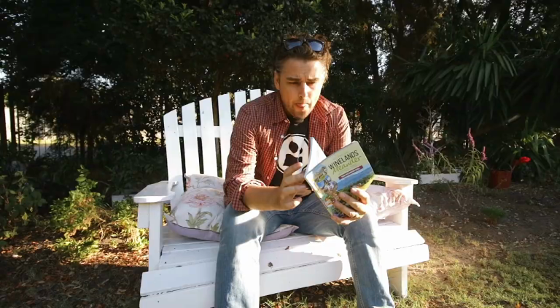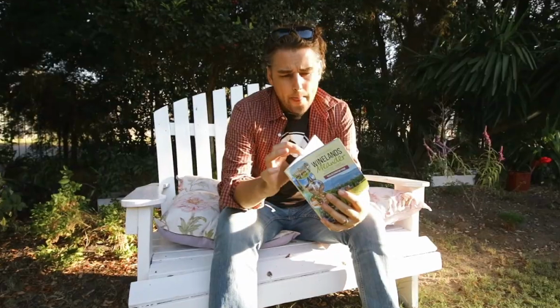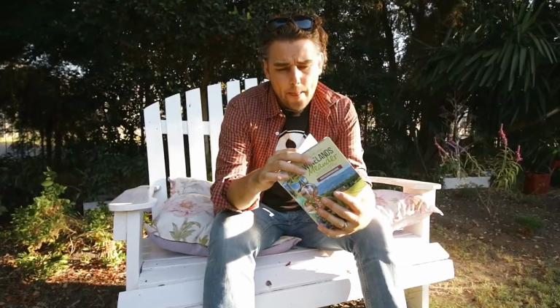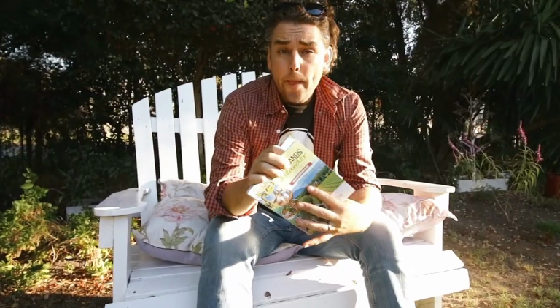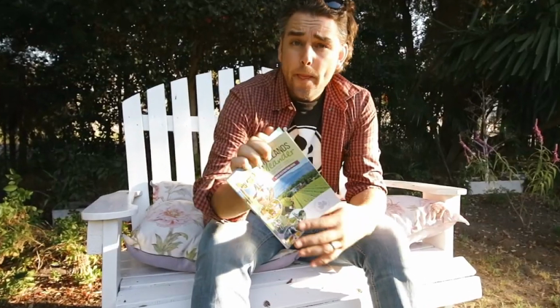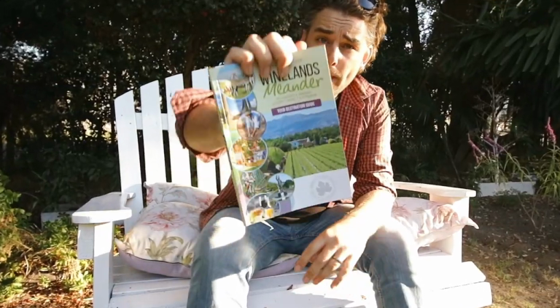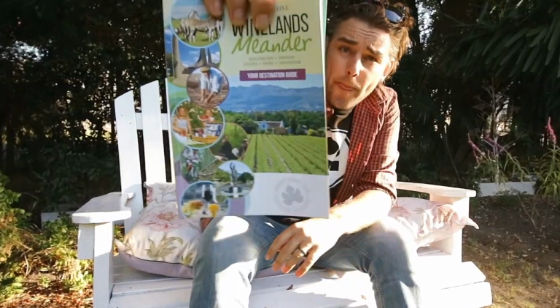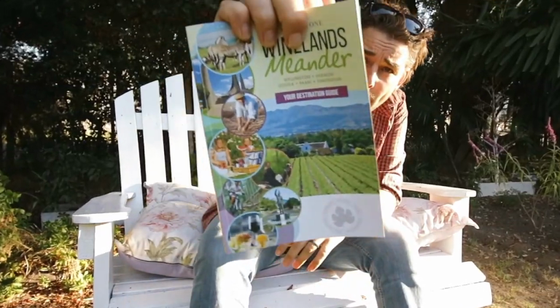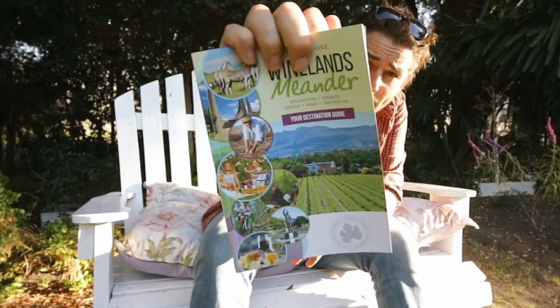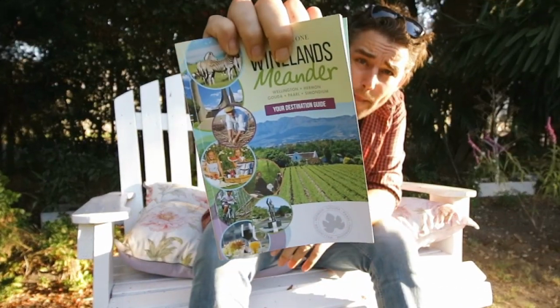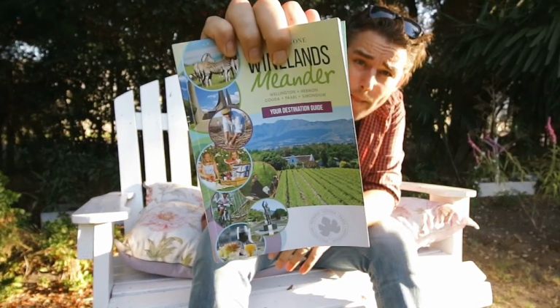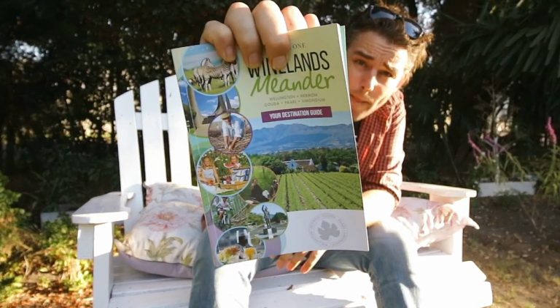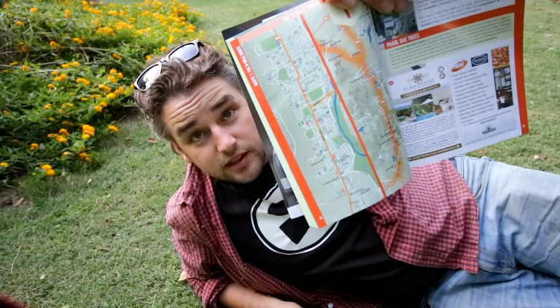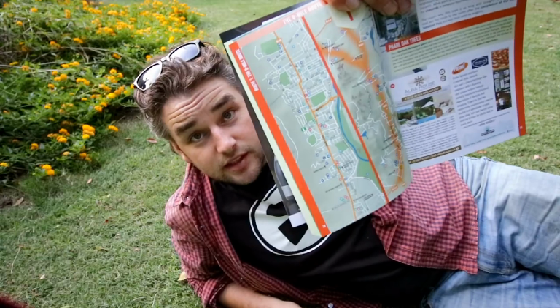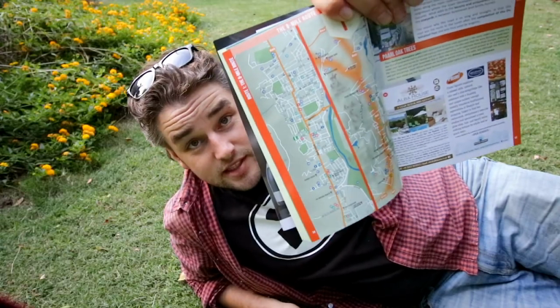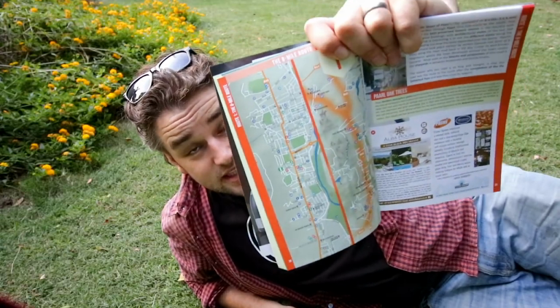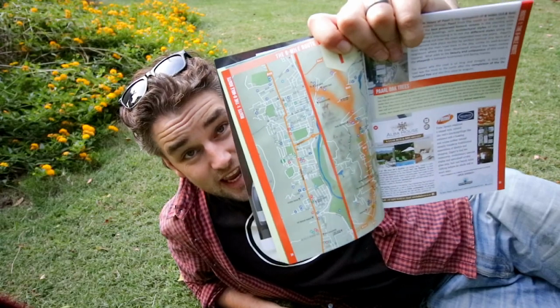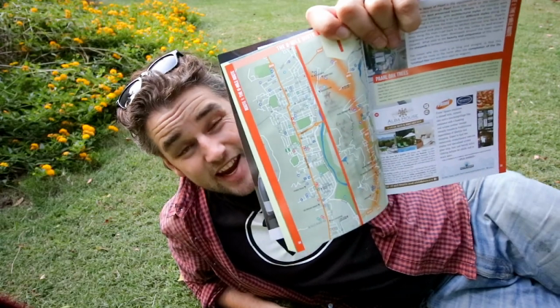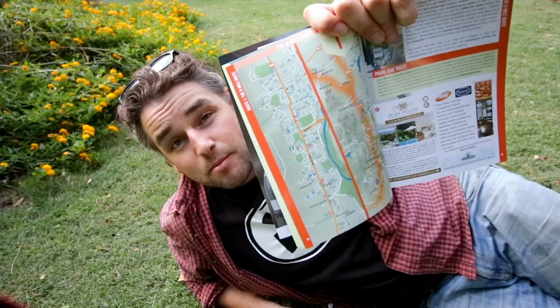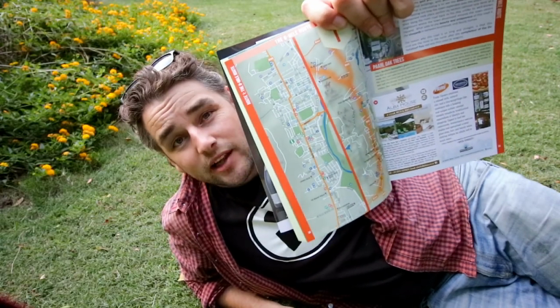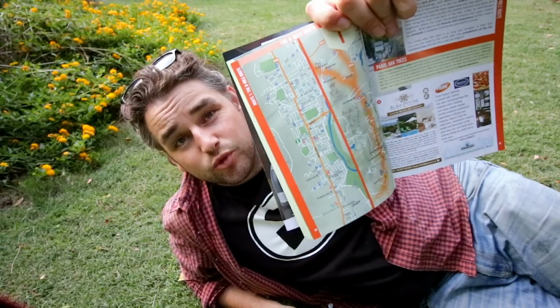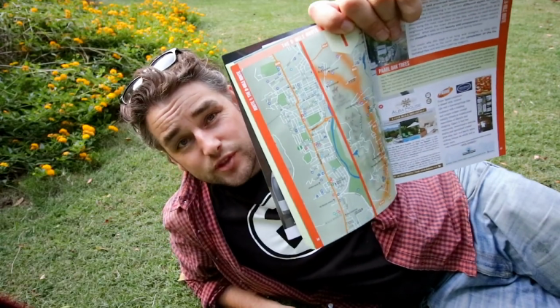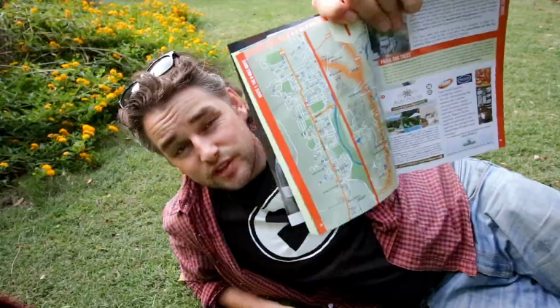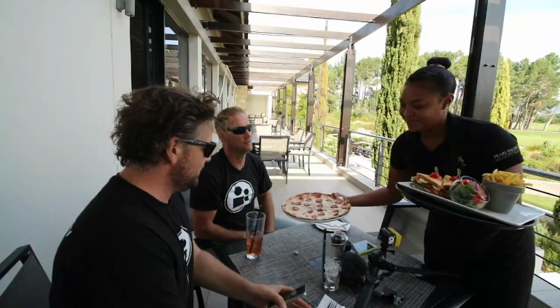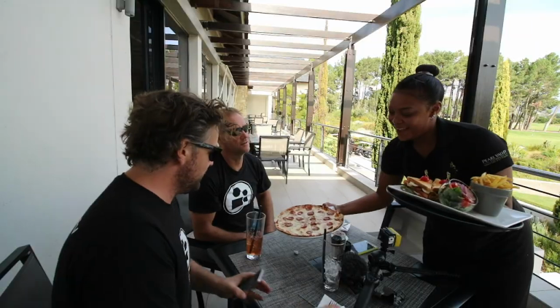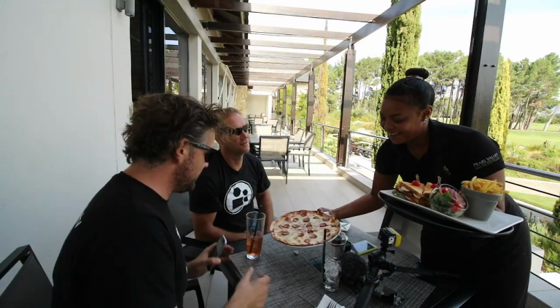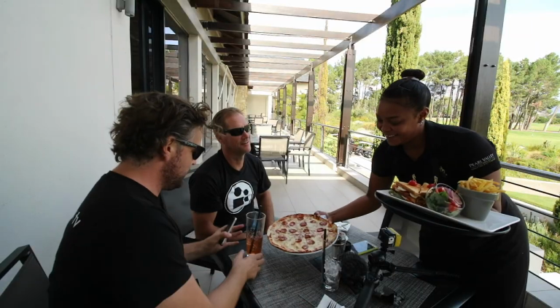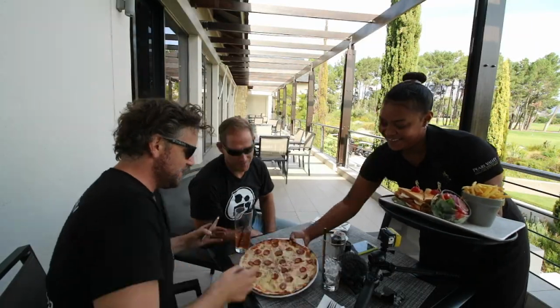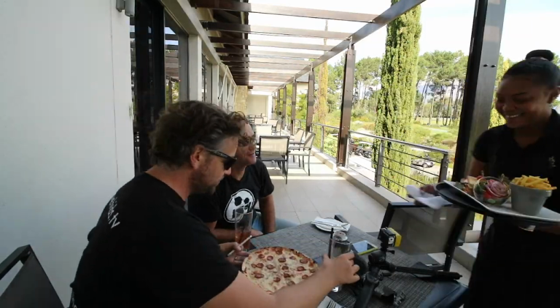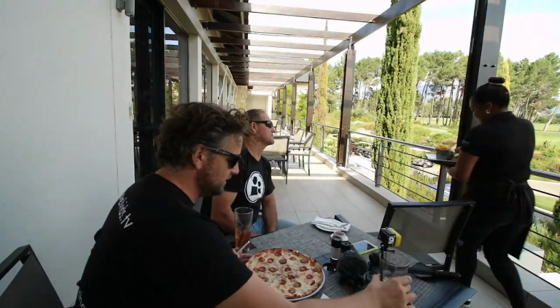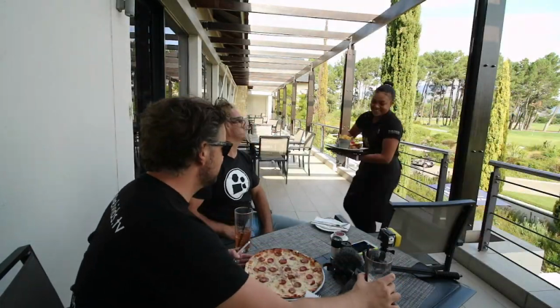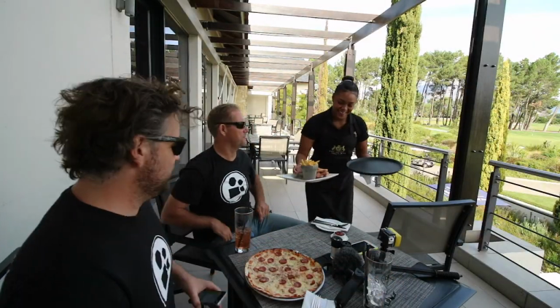Grab yourself a free Winelands Meander booklet, complete with hundreds of activities, restaurants and accommodations.